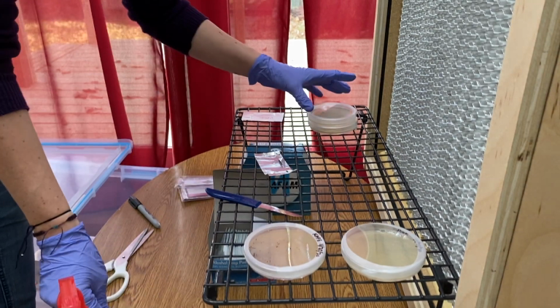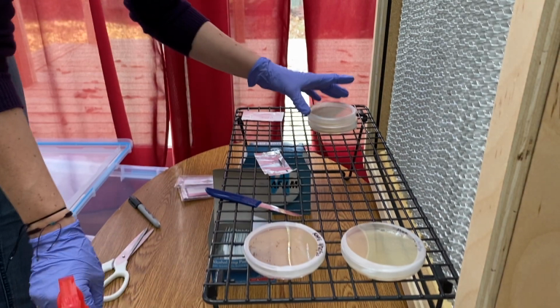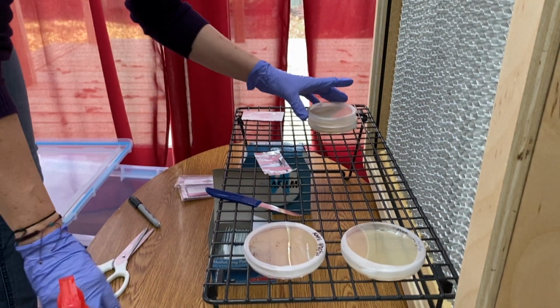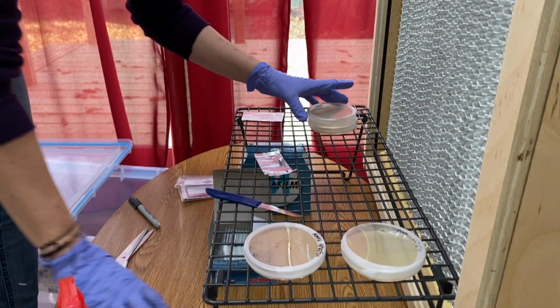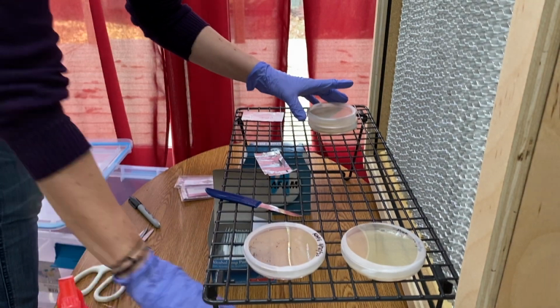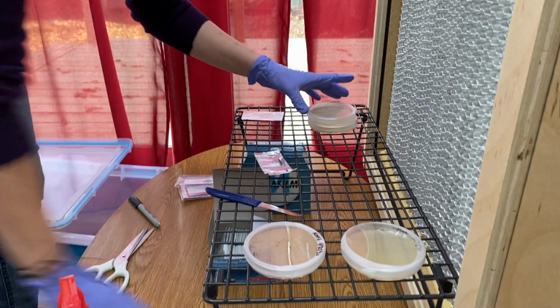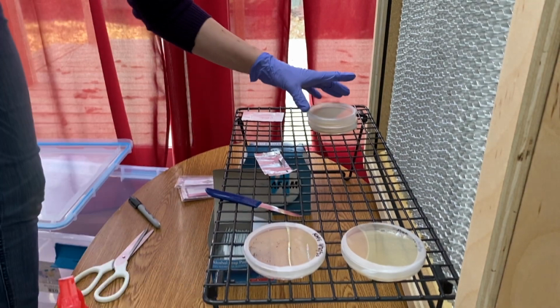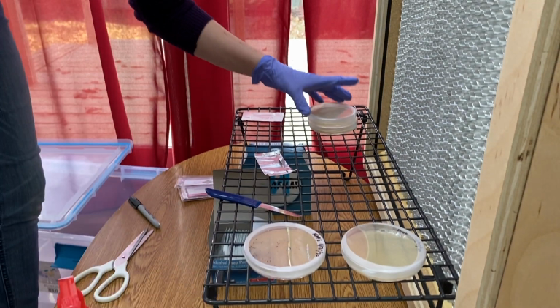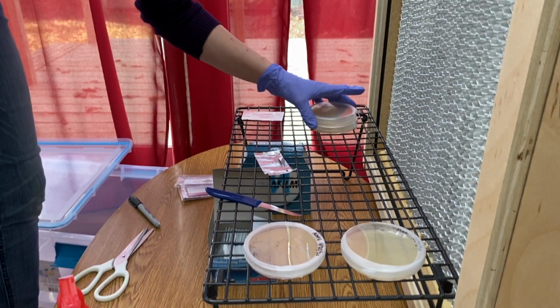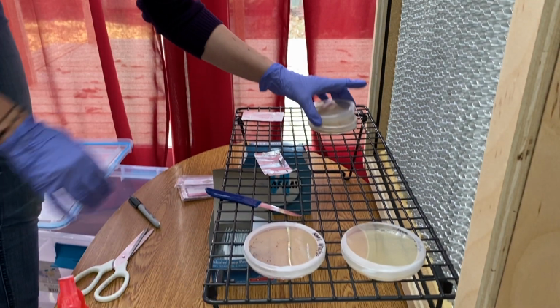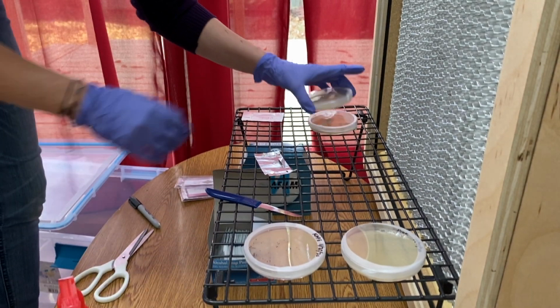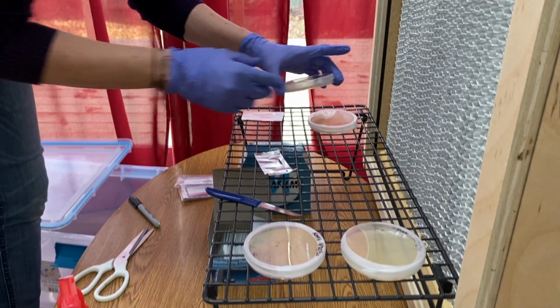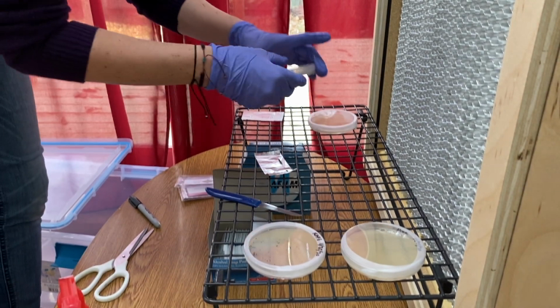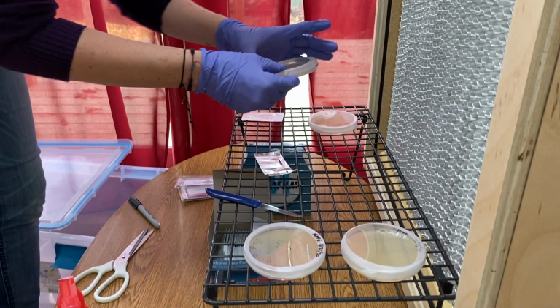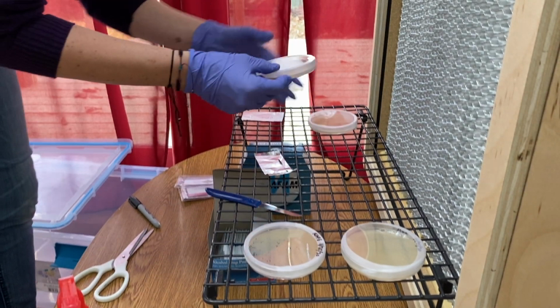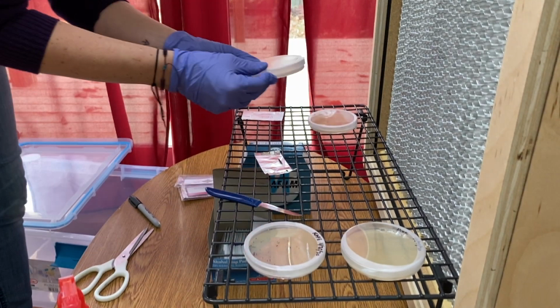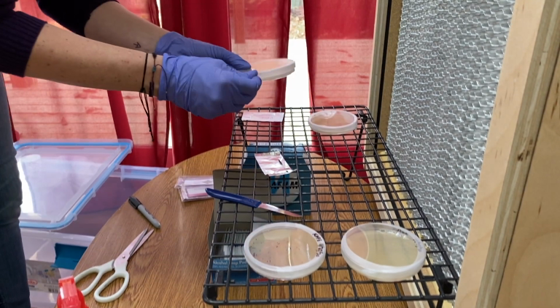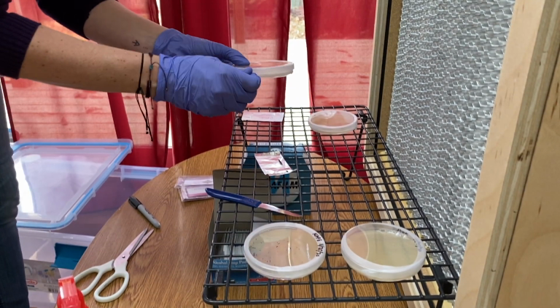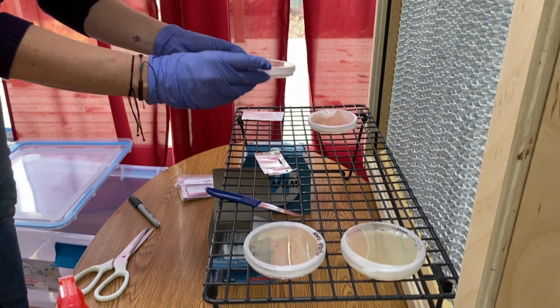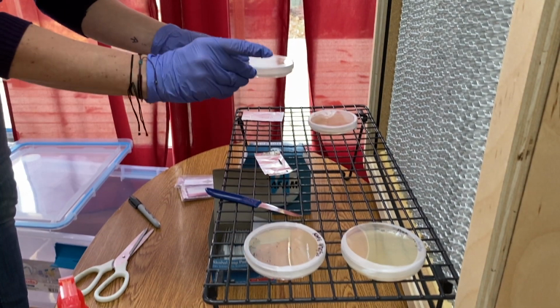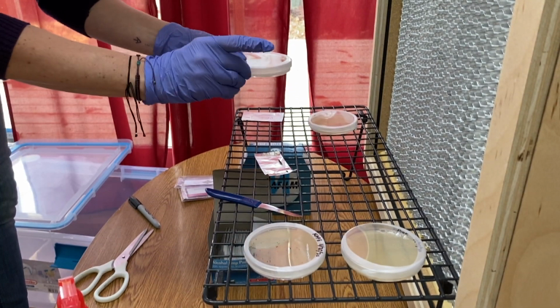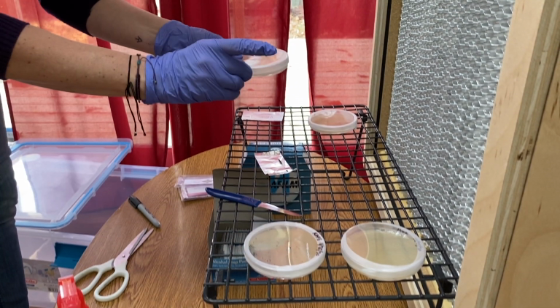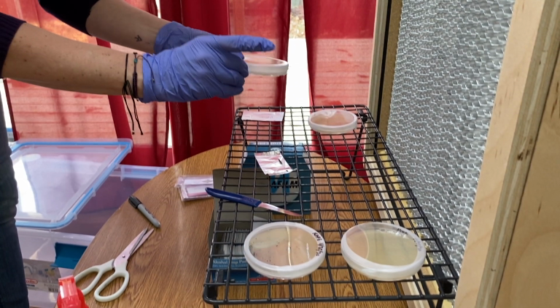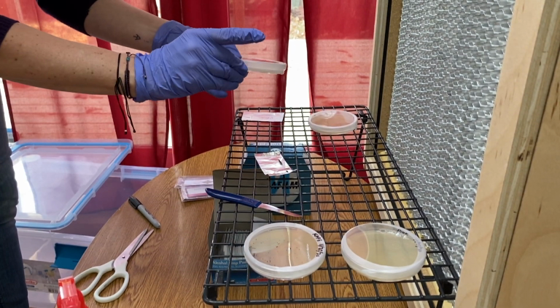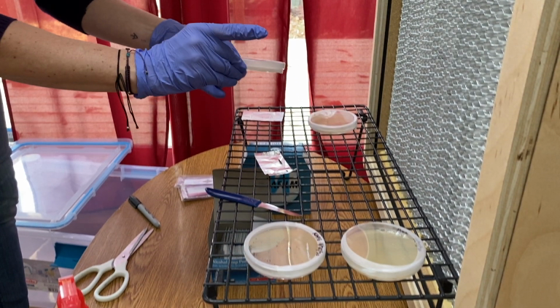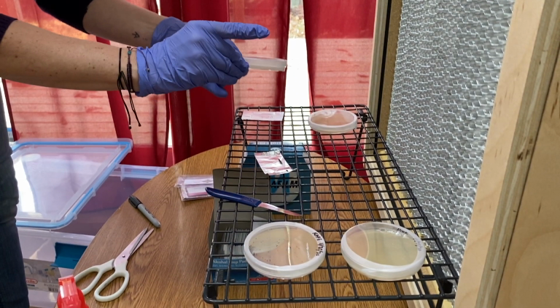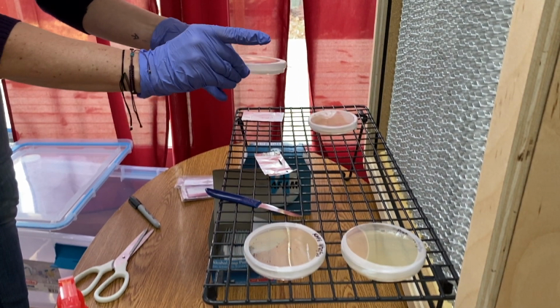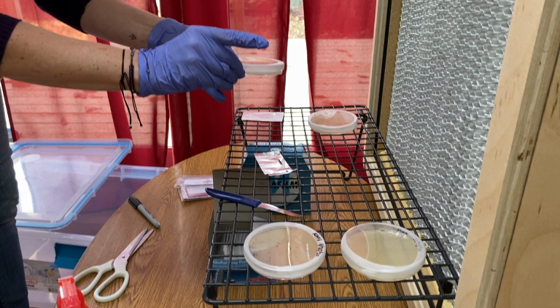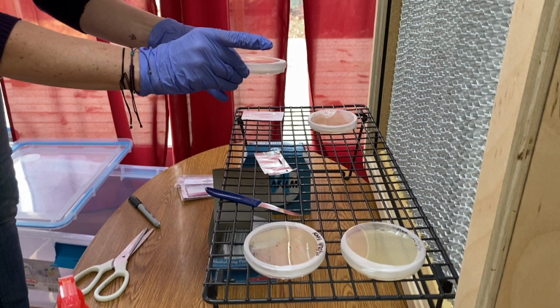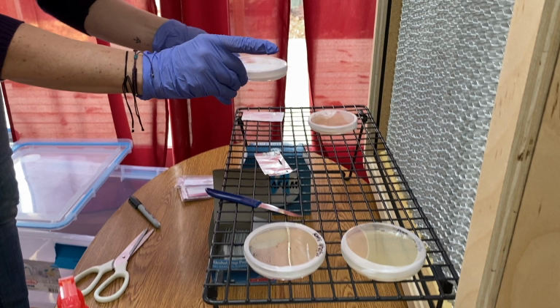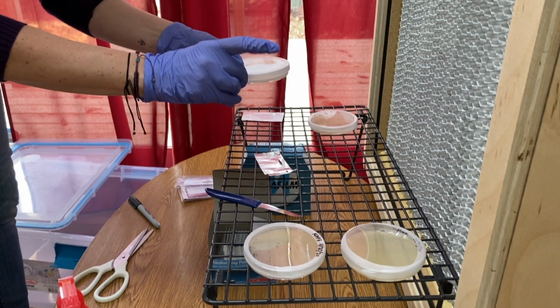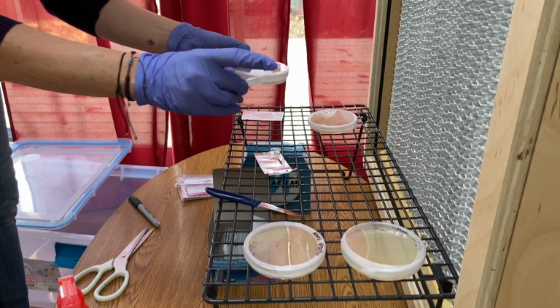Now we need to prepare the petri dish. Simply remove the parafilm, and we are ready.